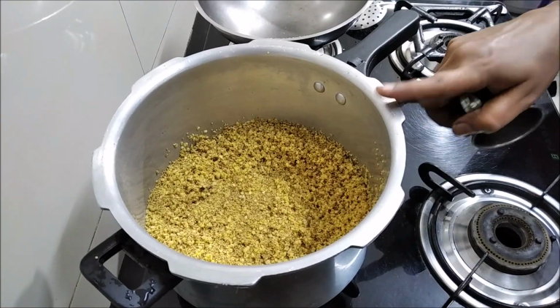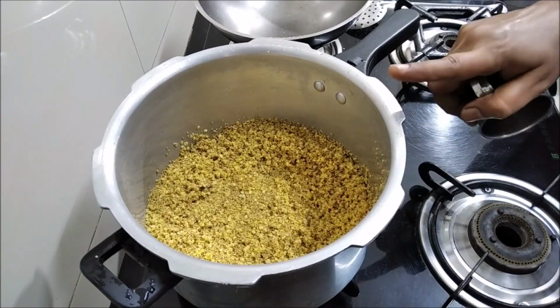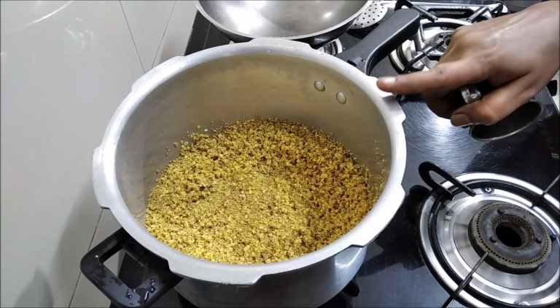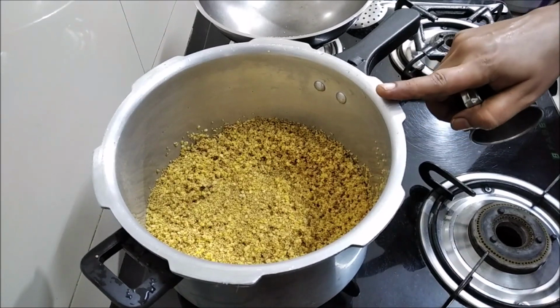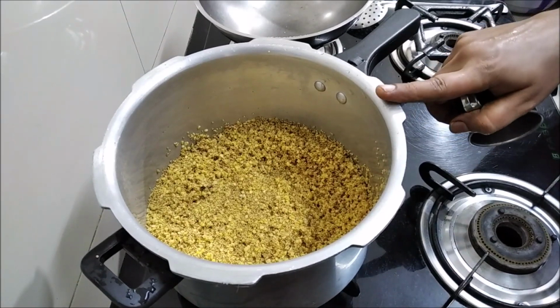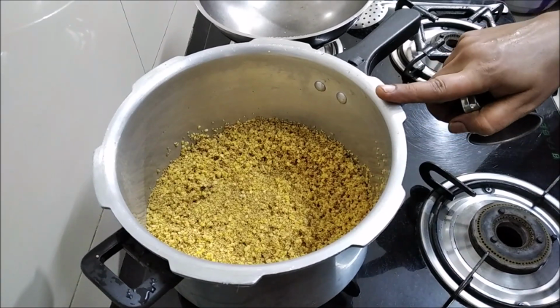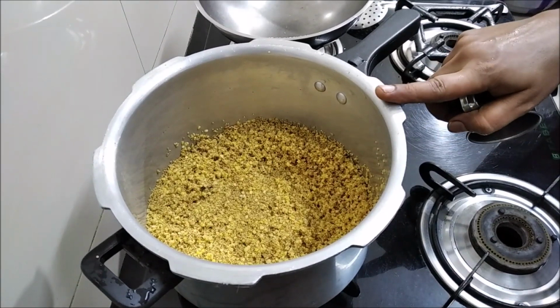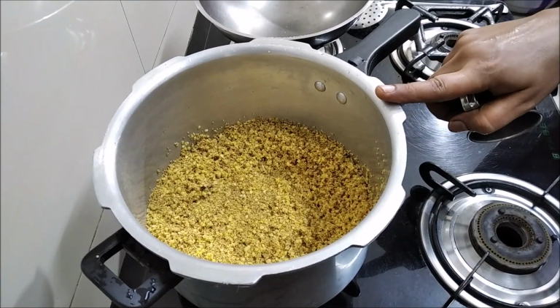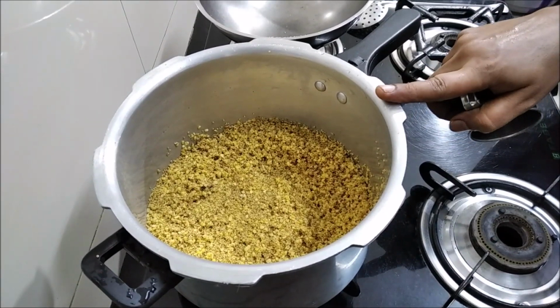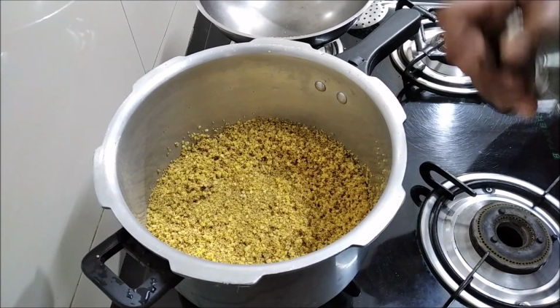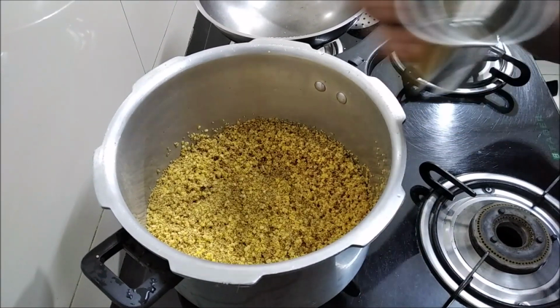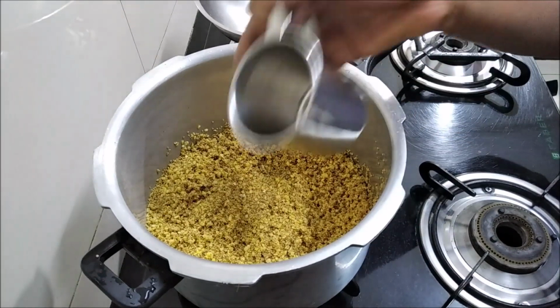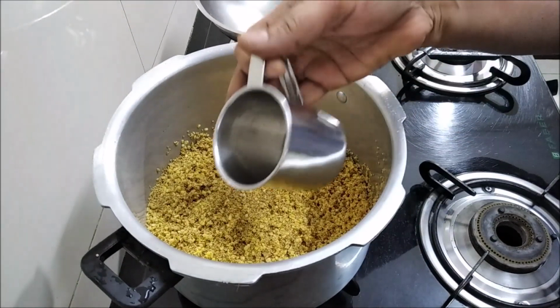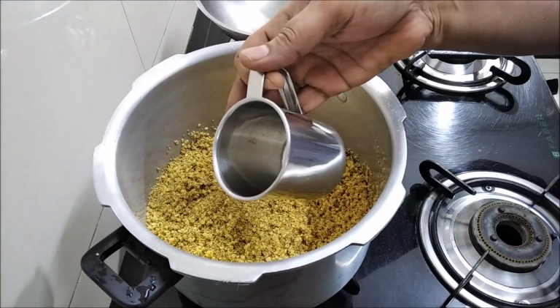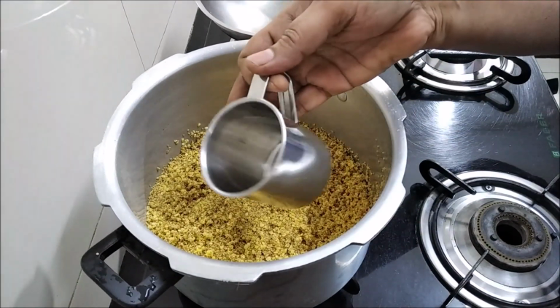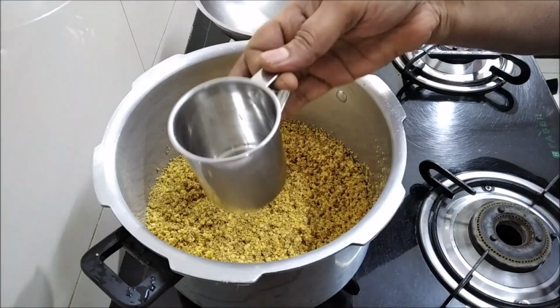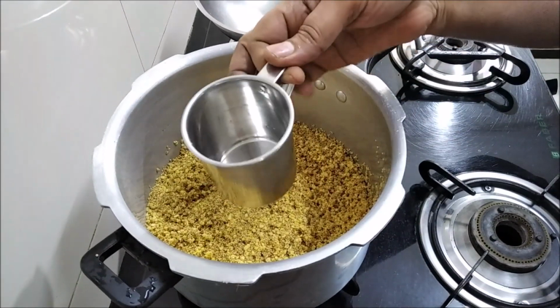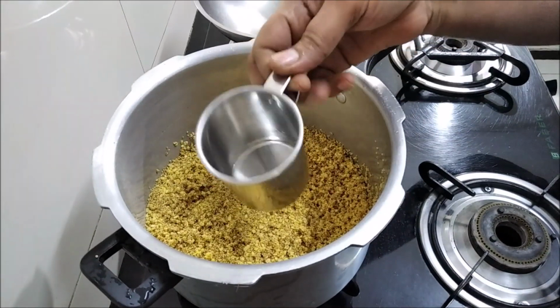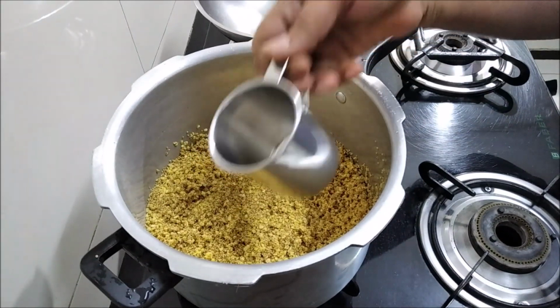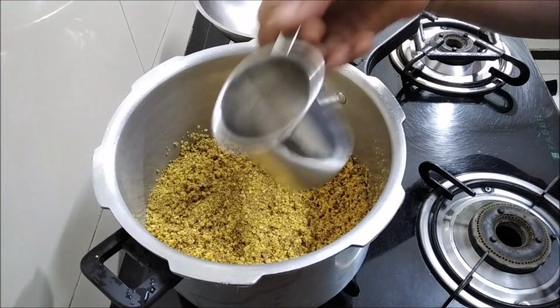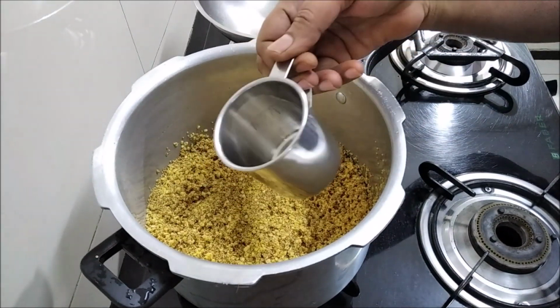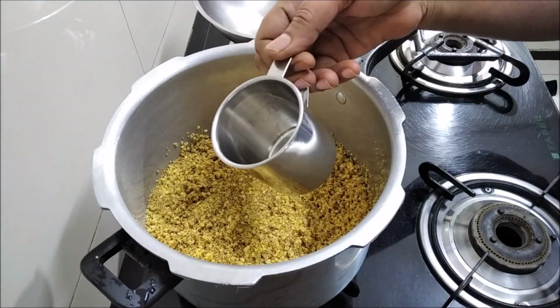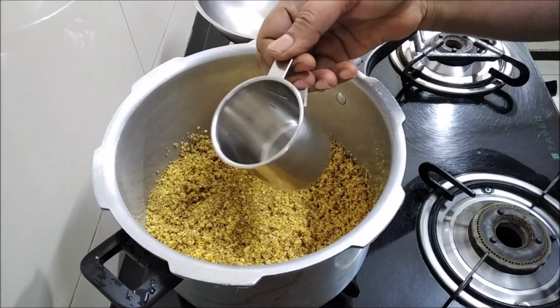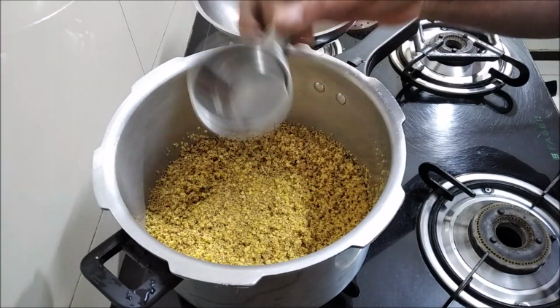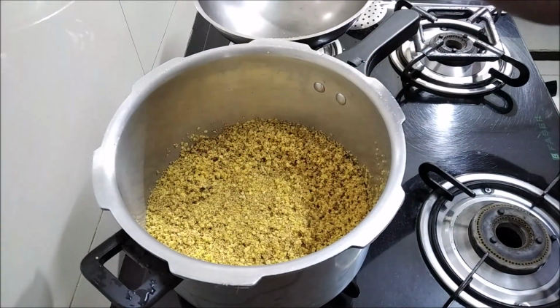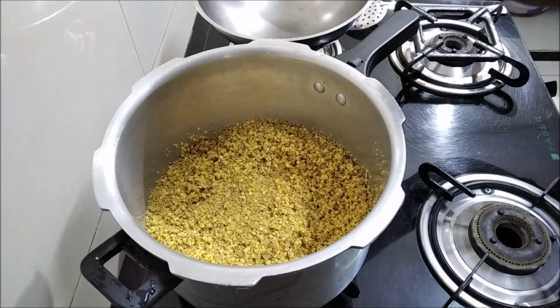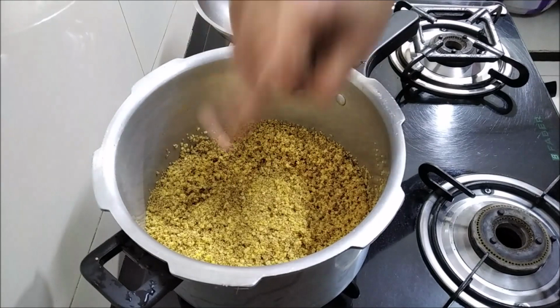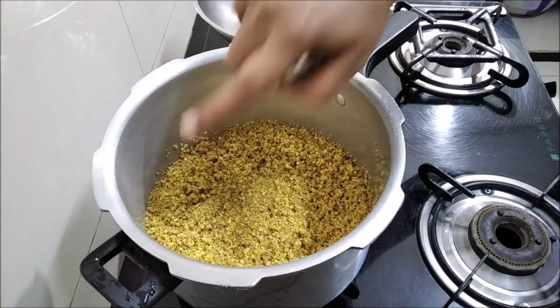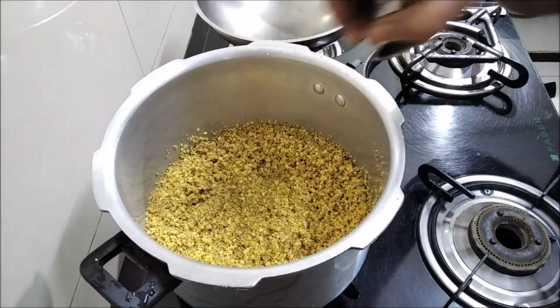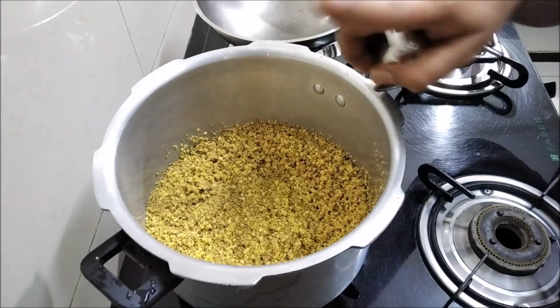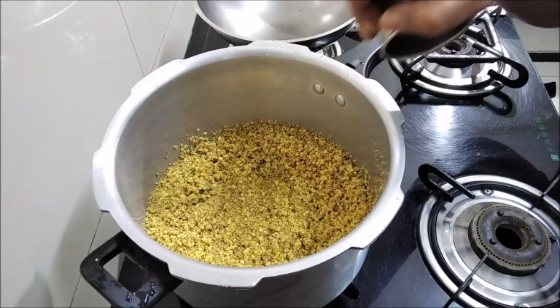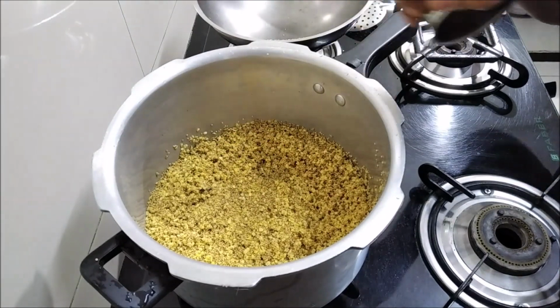So, we will put two cups in the water. We will put 1 cup.